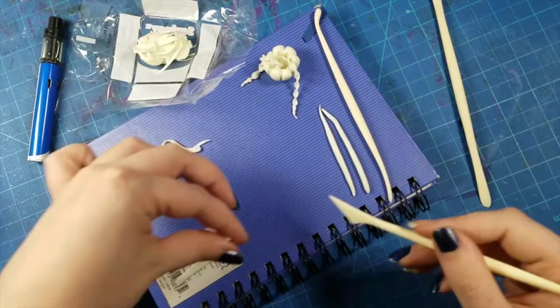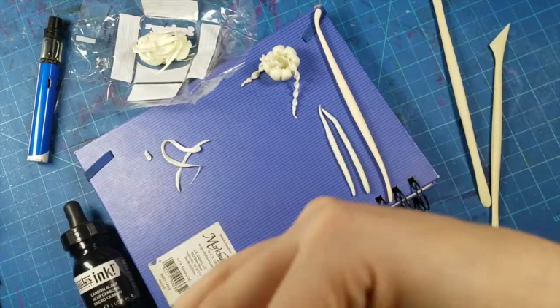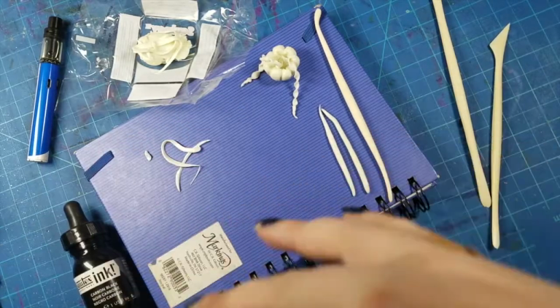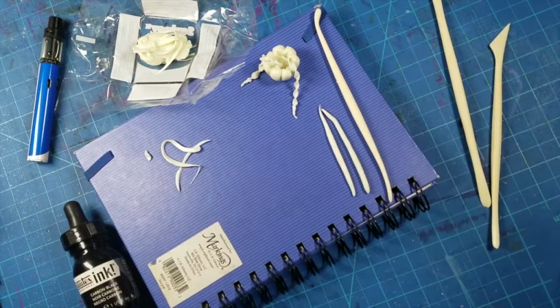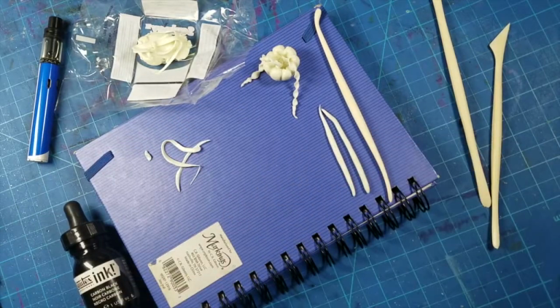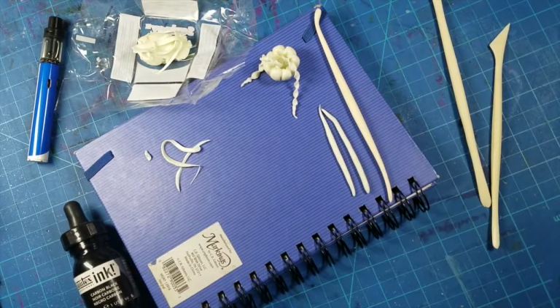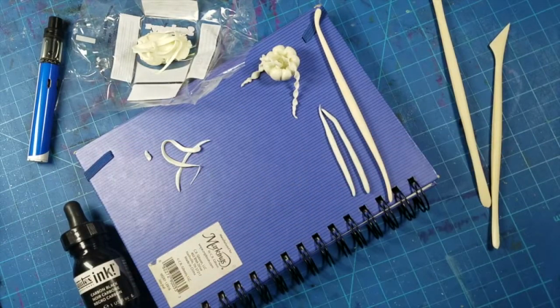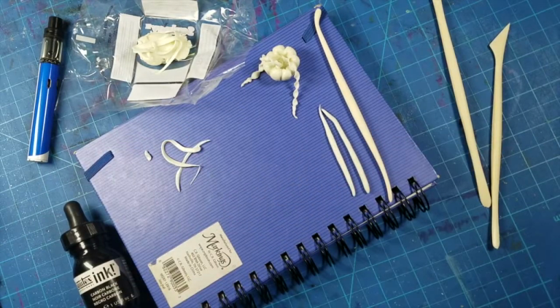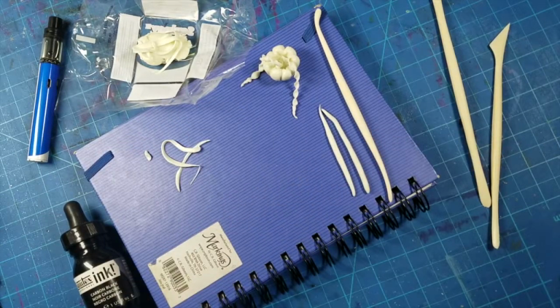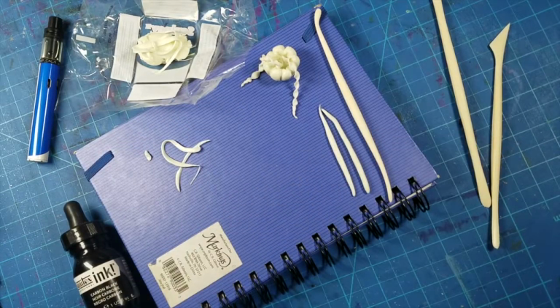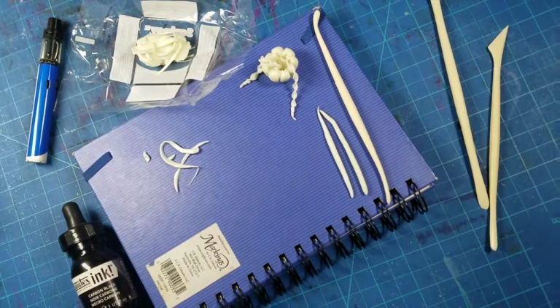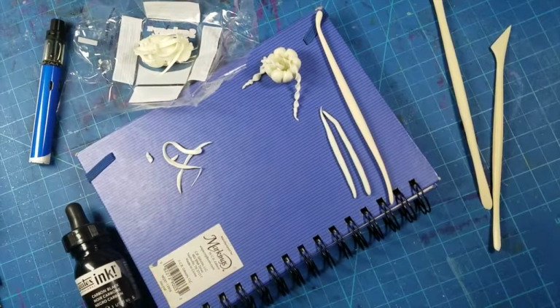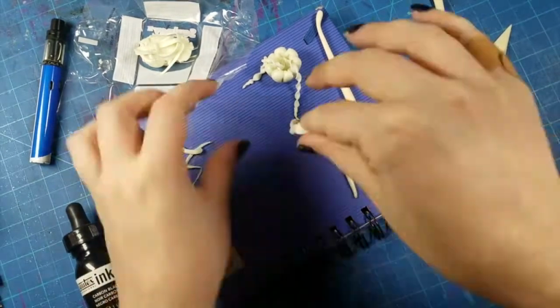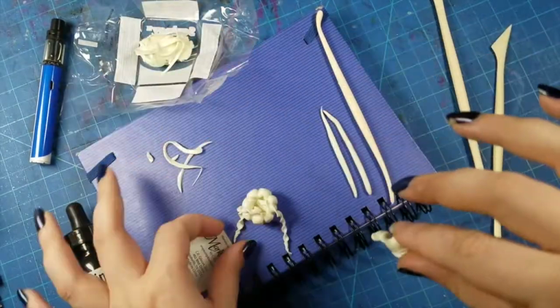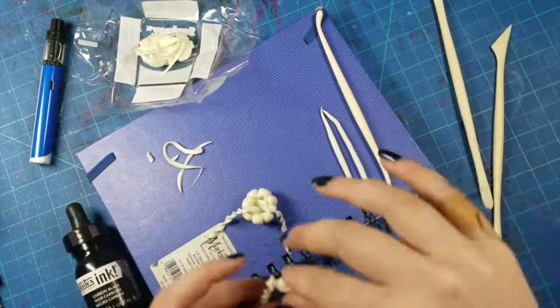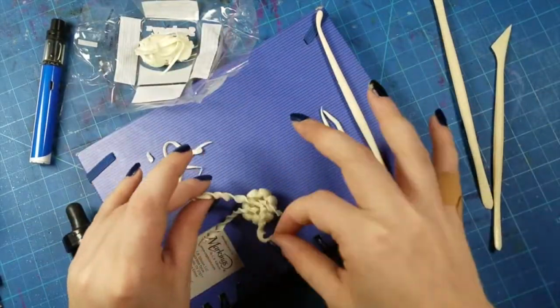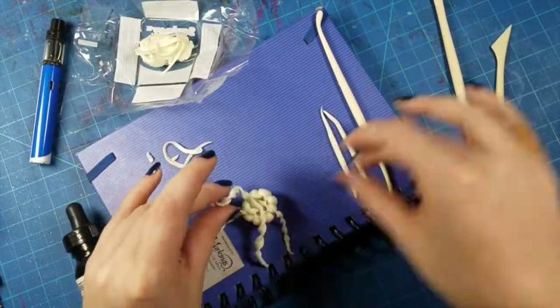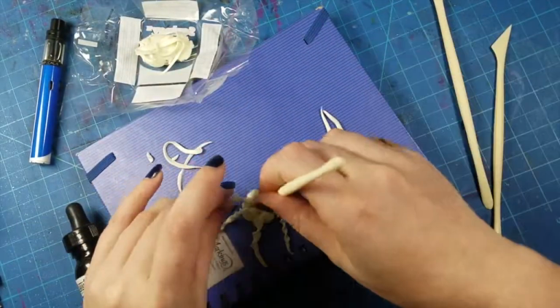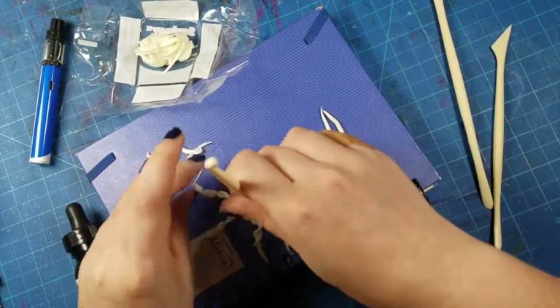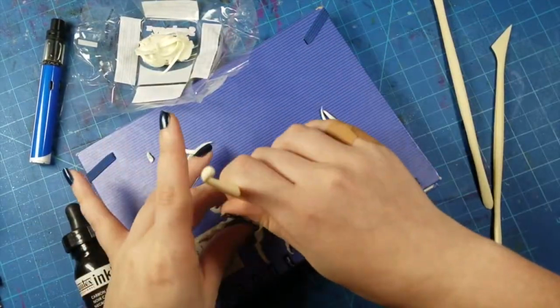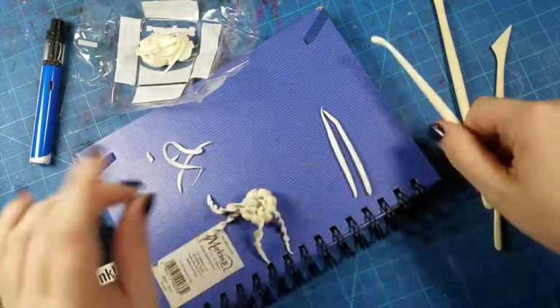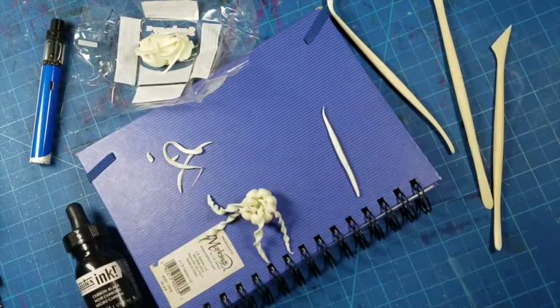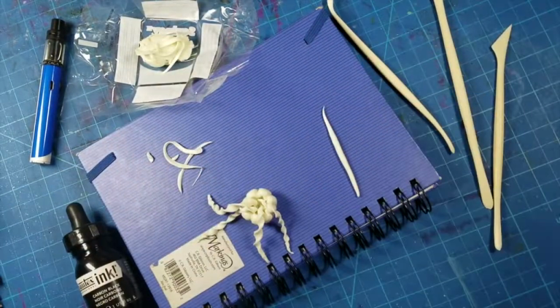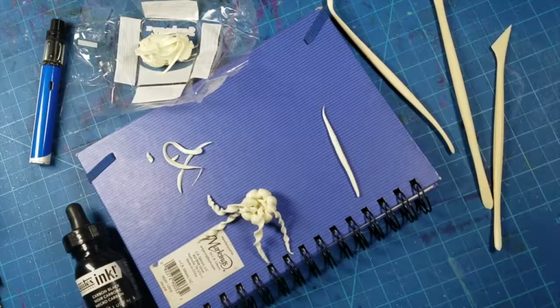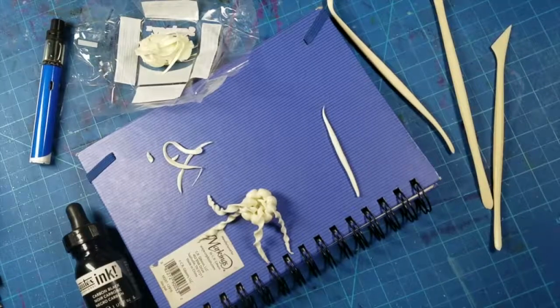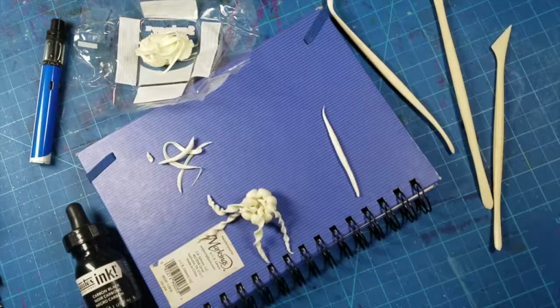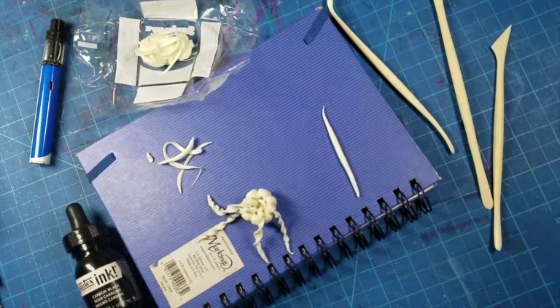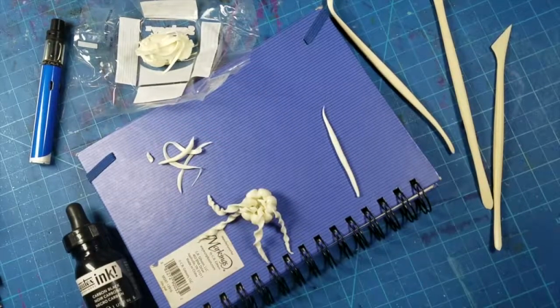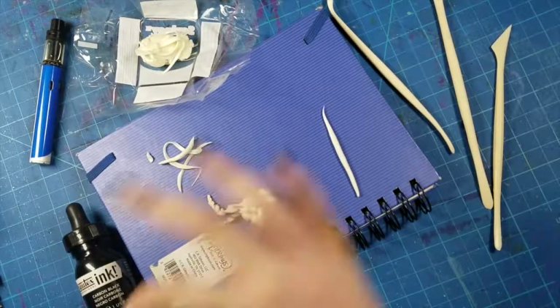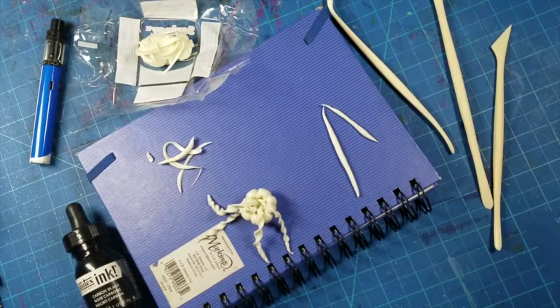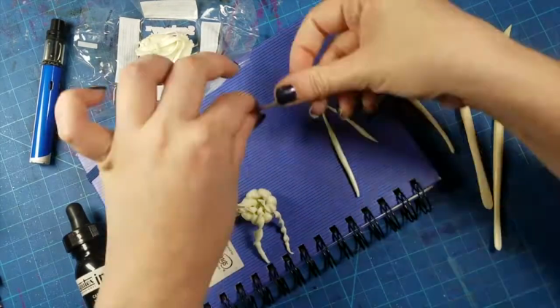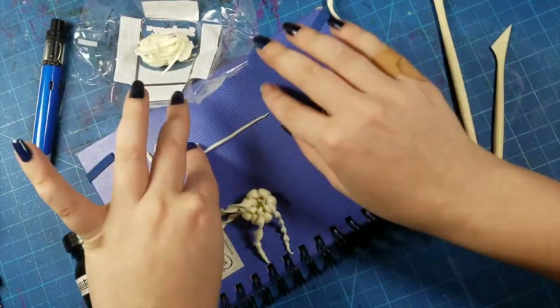And you can see here, I kind of rolled these little strips of clay, flattened them out, and then twirled them.